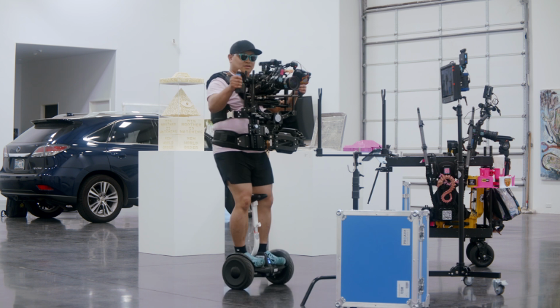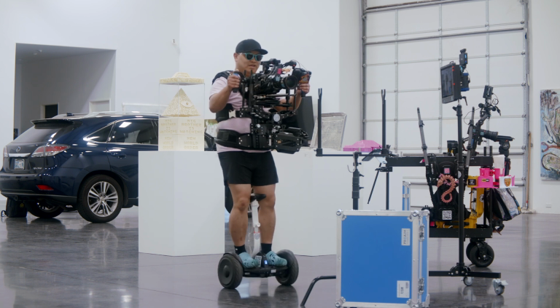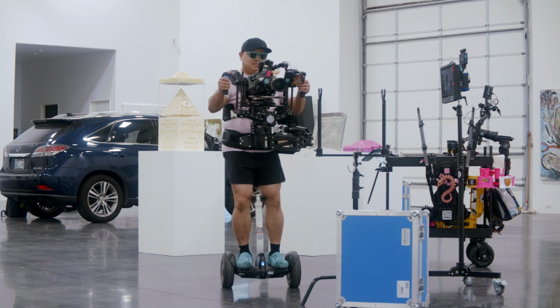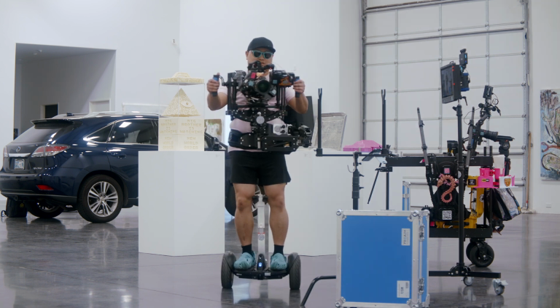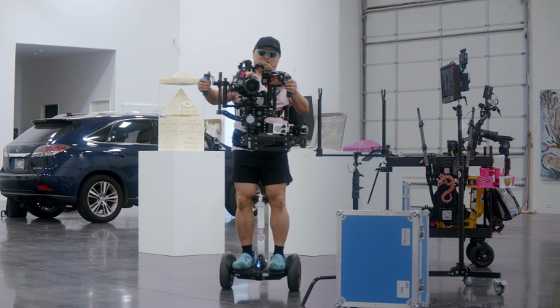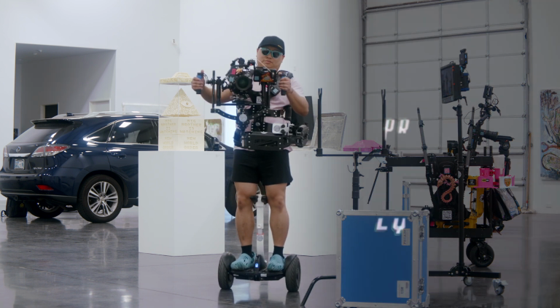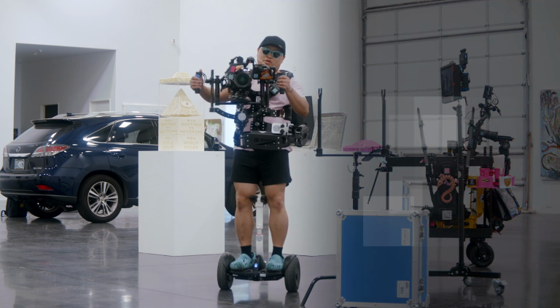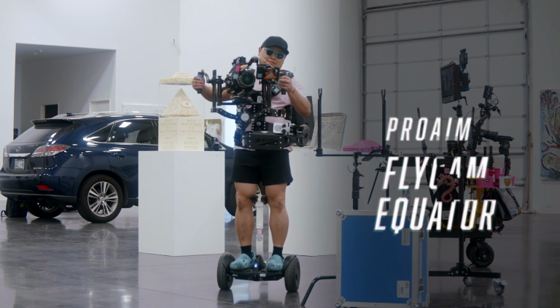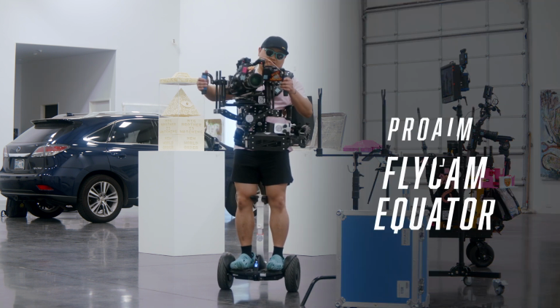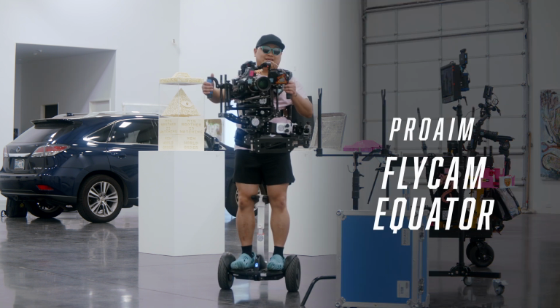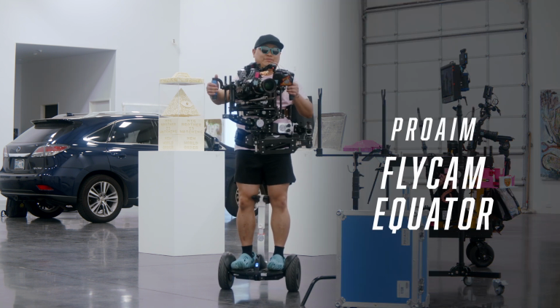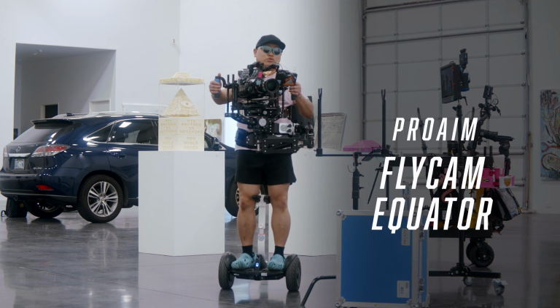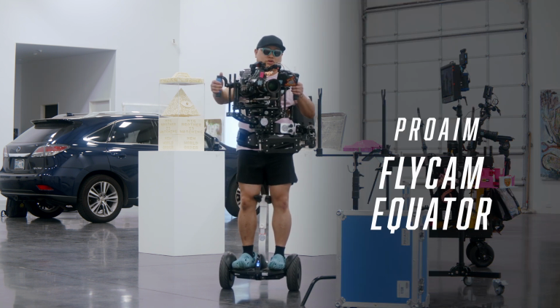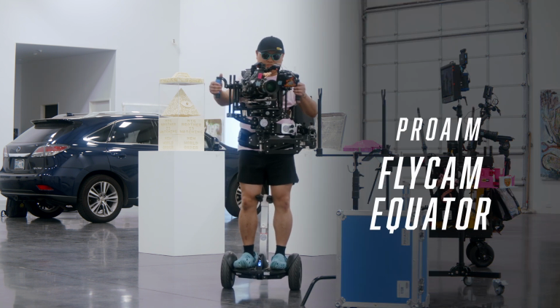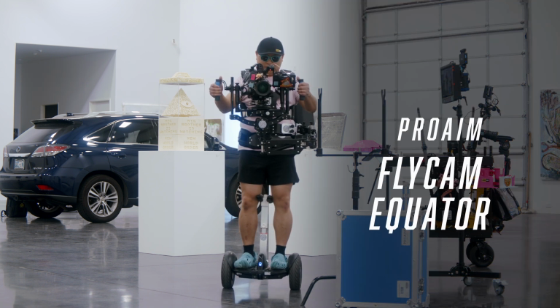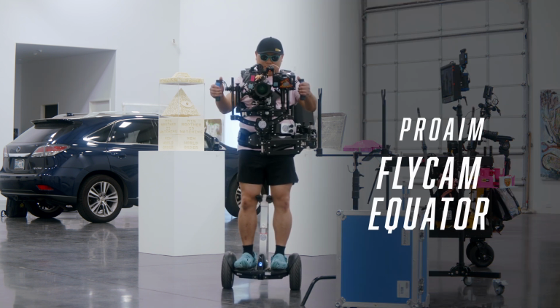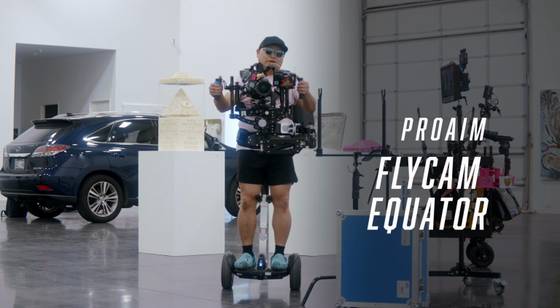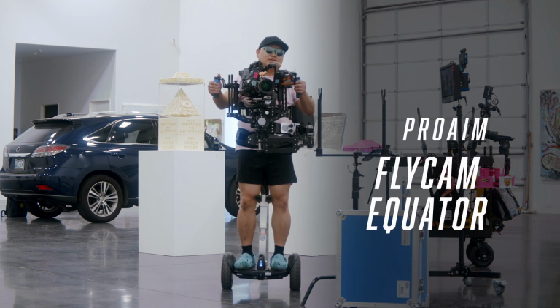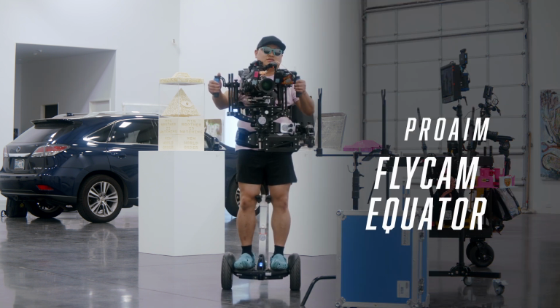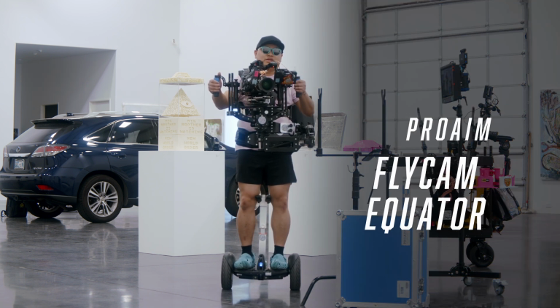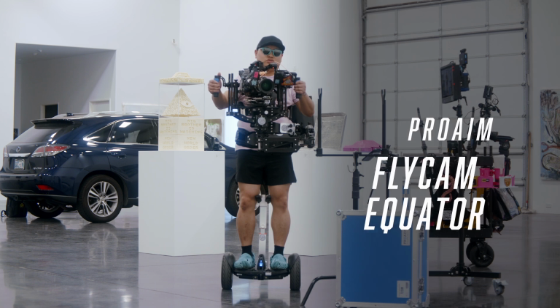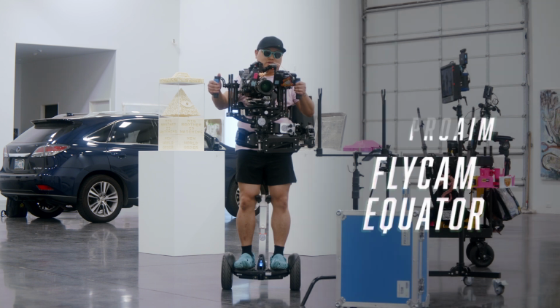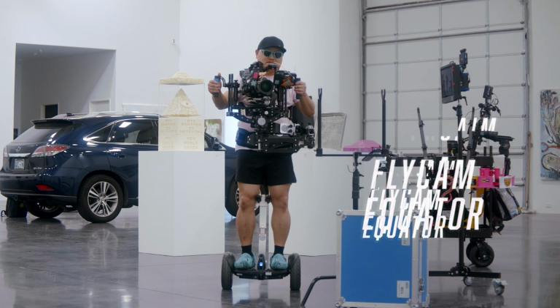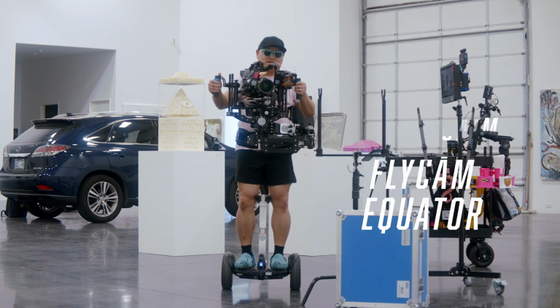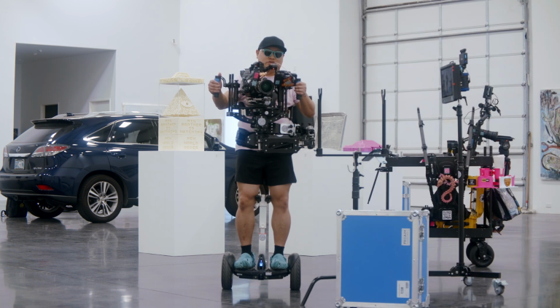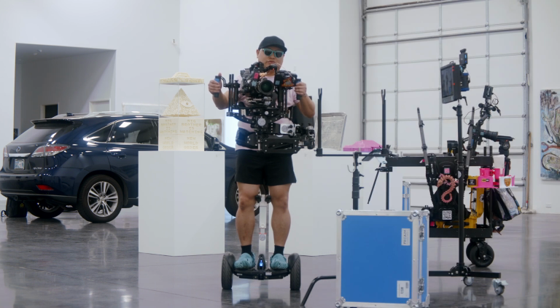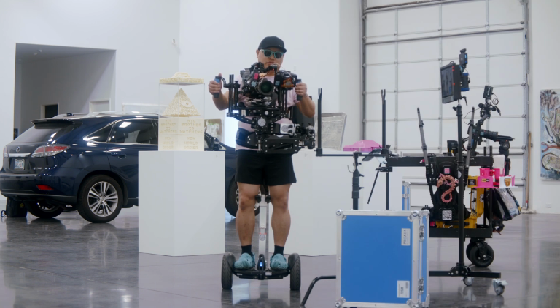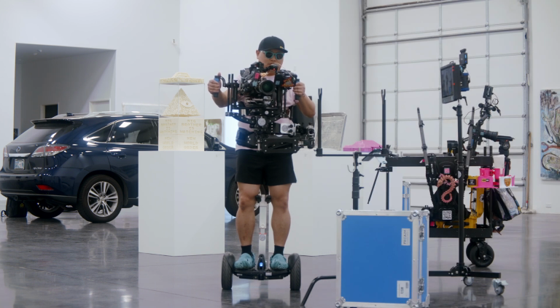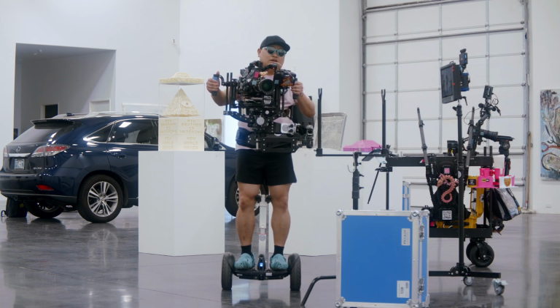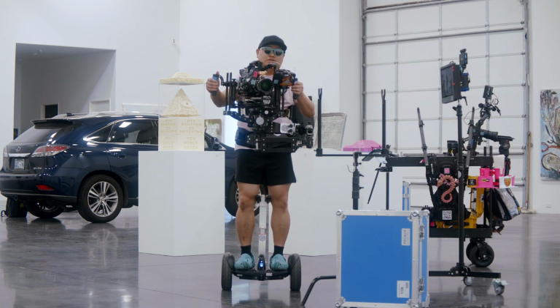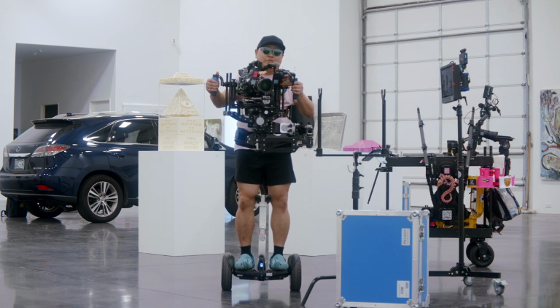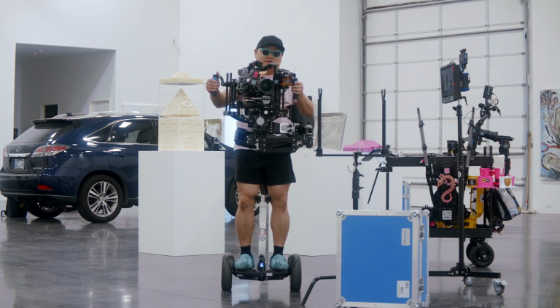I'm Les. This is the ProAim Flycam Equator. ProAim sent this to me to test out, use, and review. Let me tell you about it.